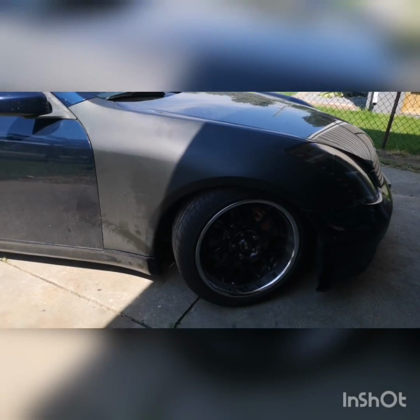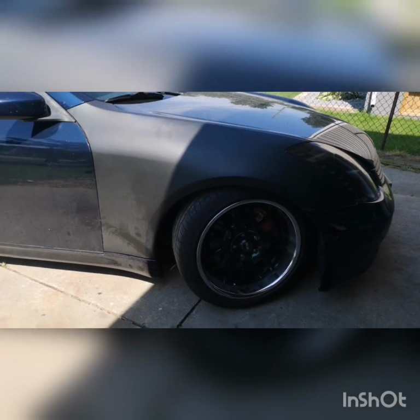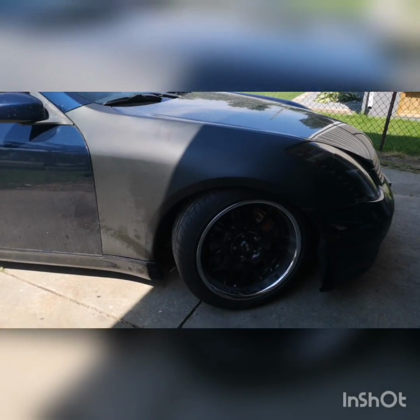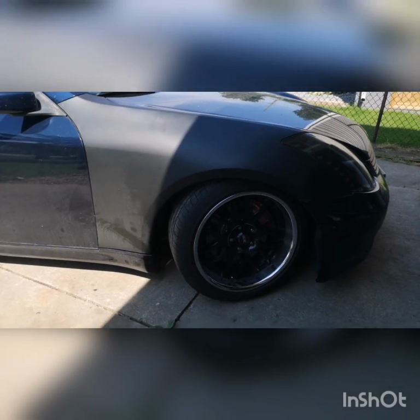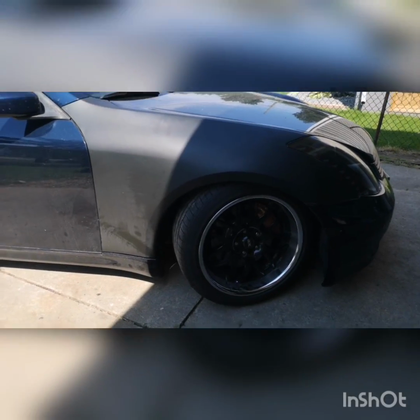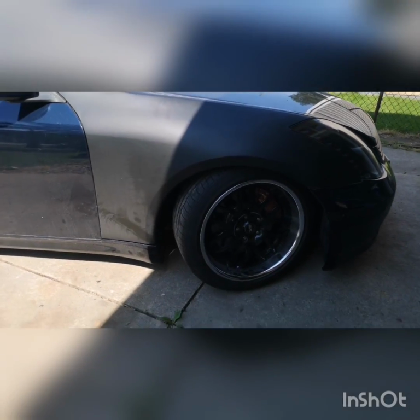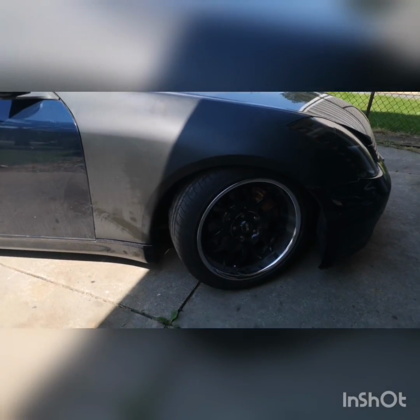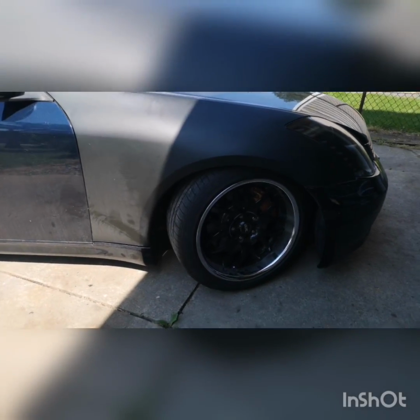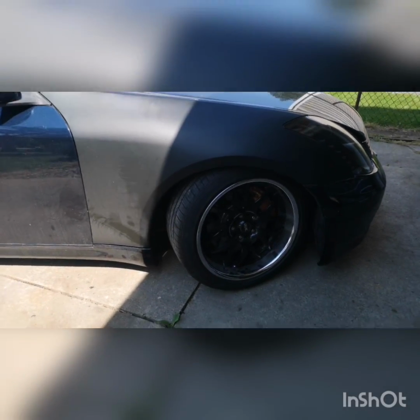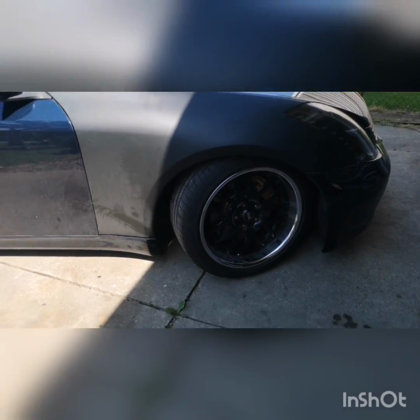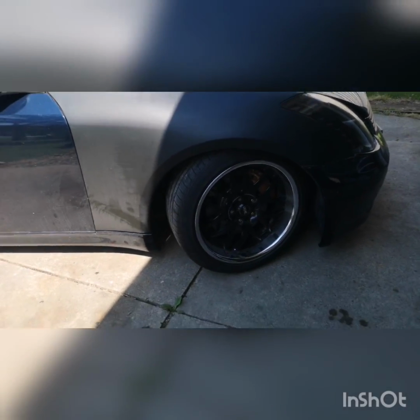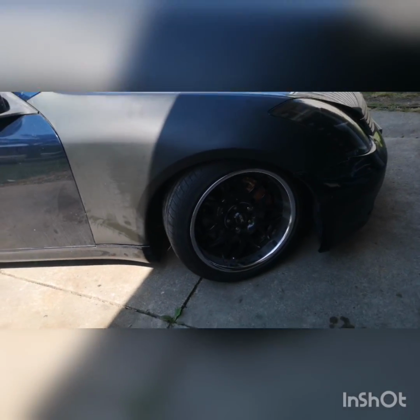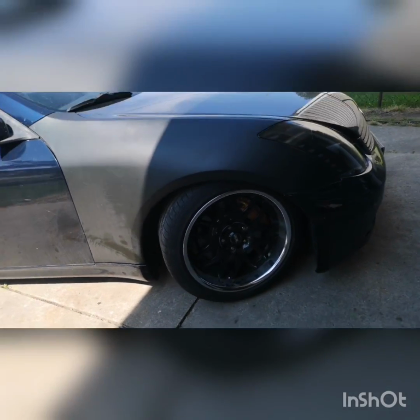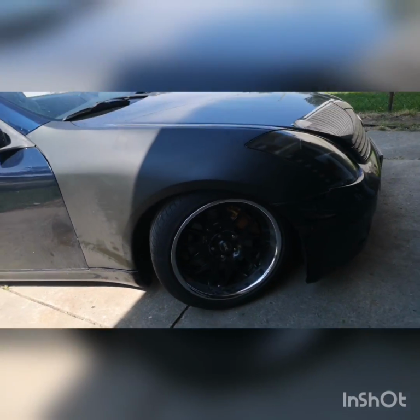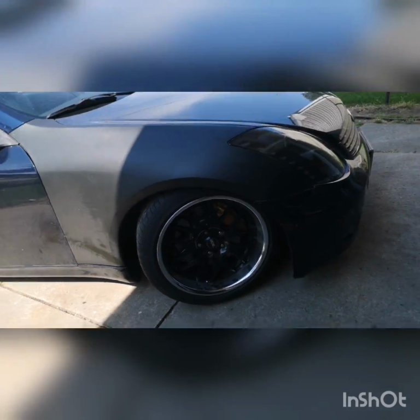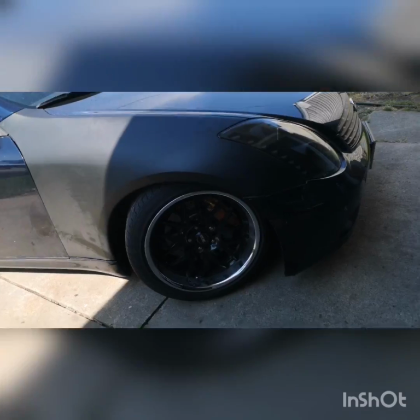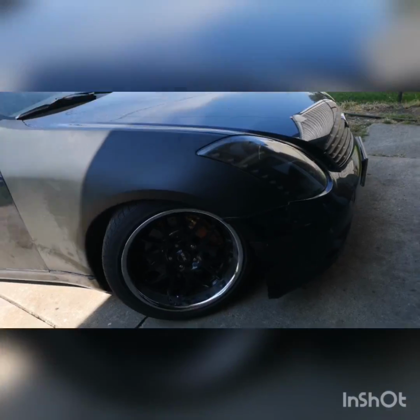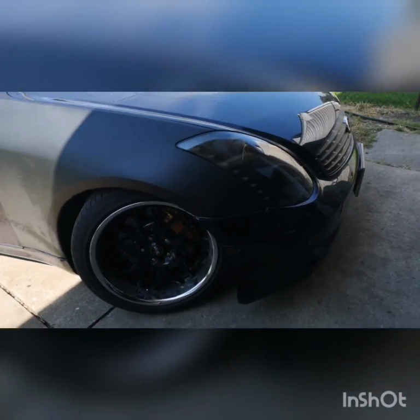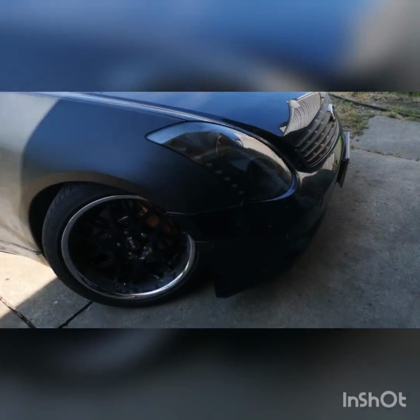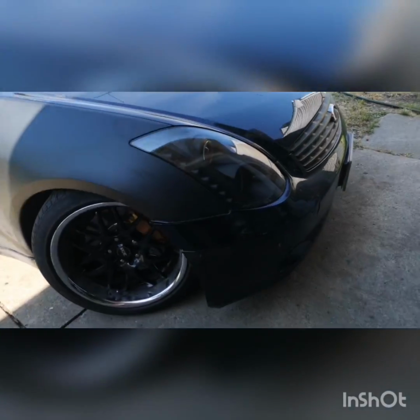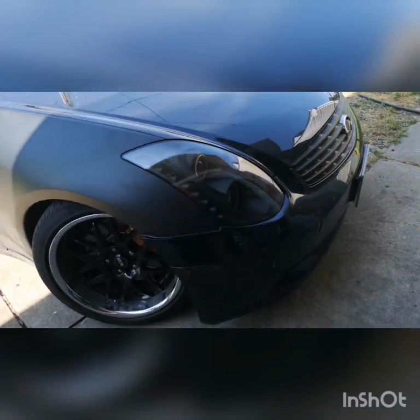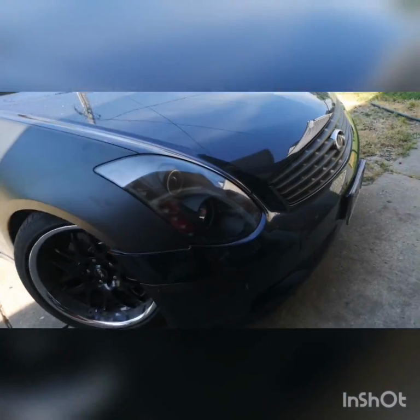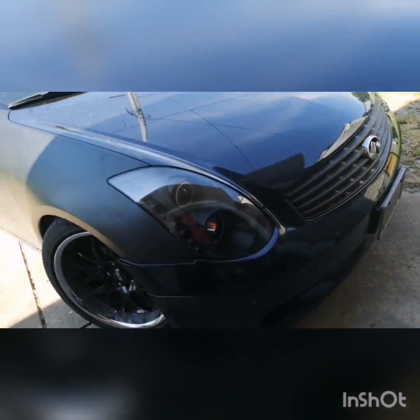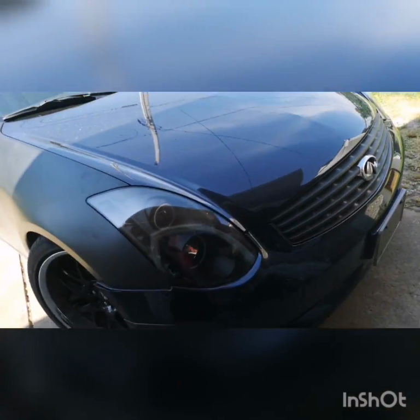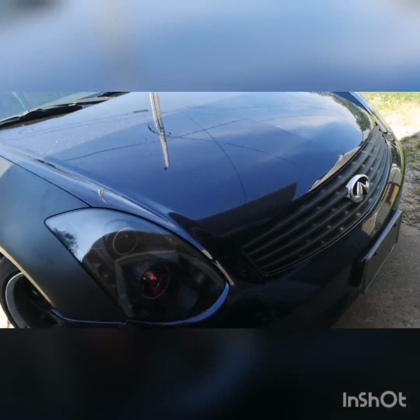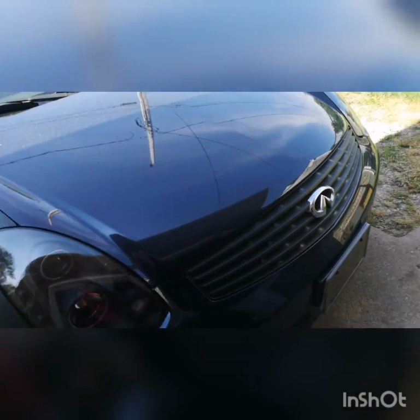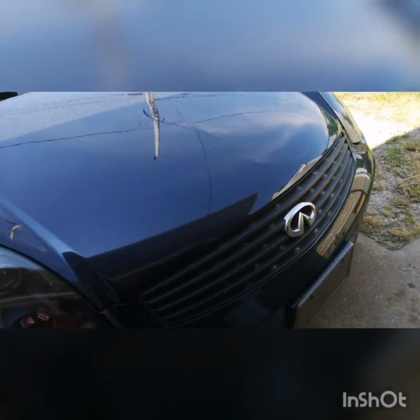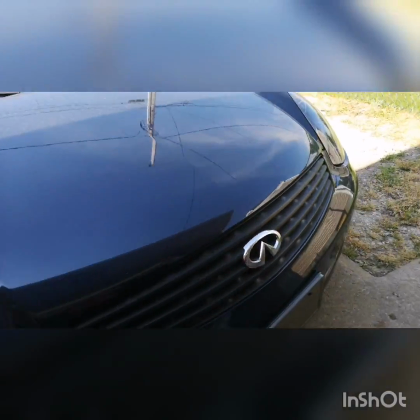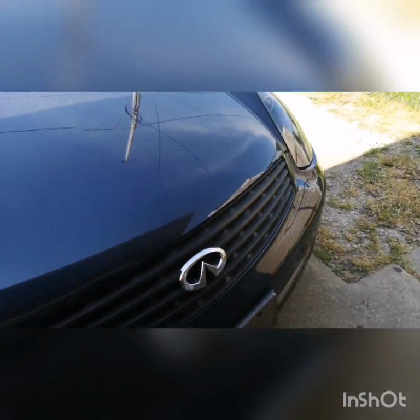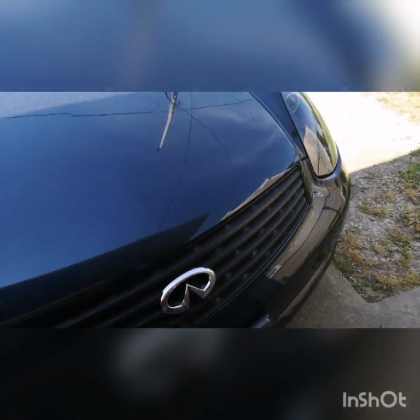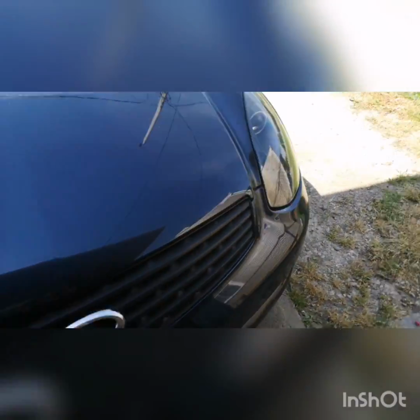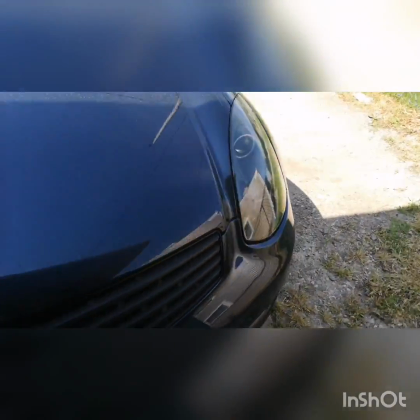Got the new ride height set — ended up bringing it up 11 turns. Shouldn't have any more rubbing issues.